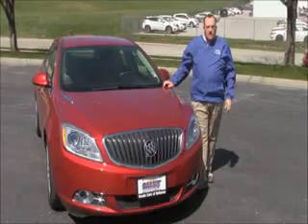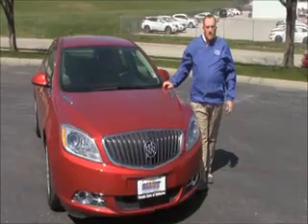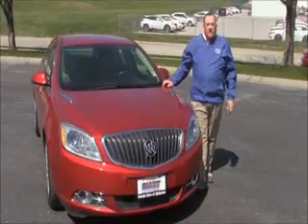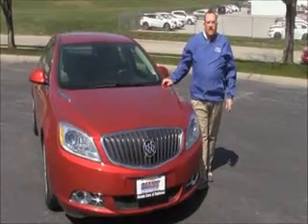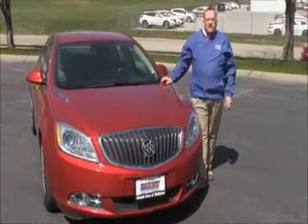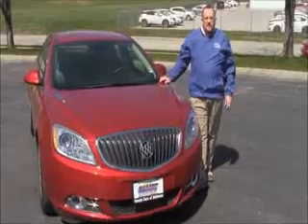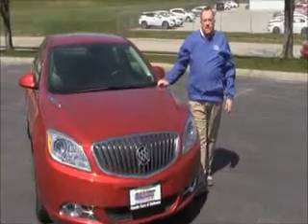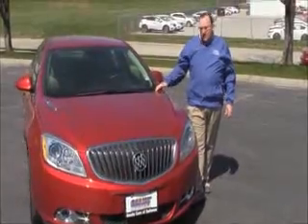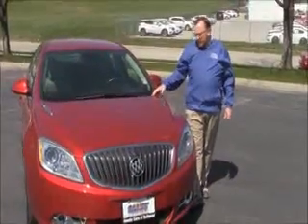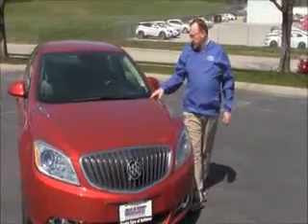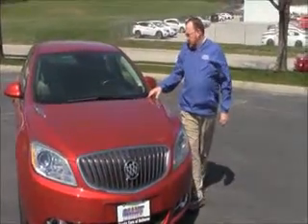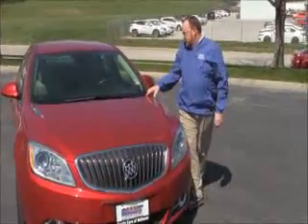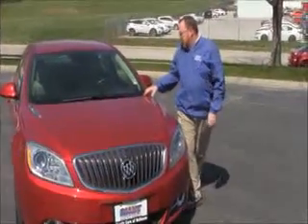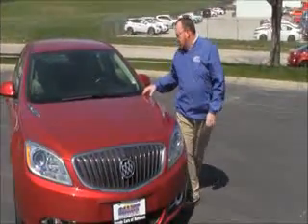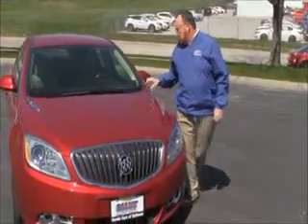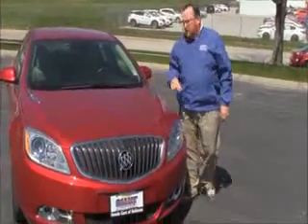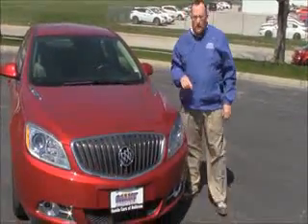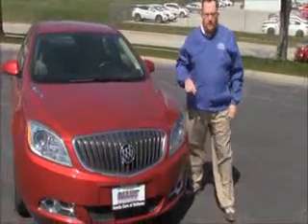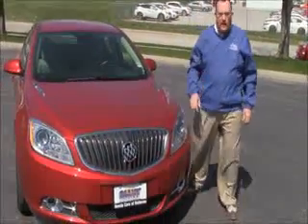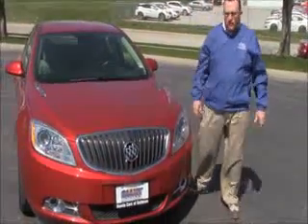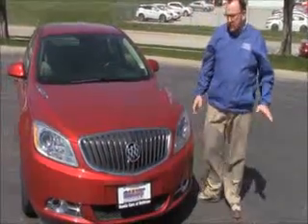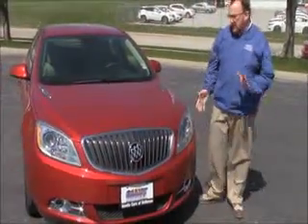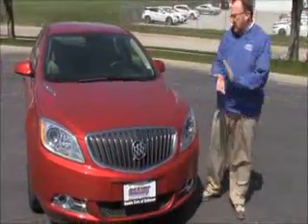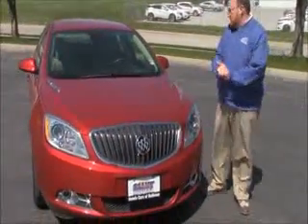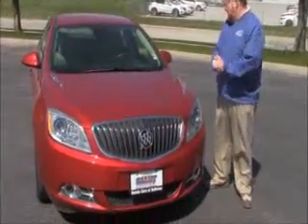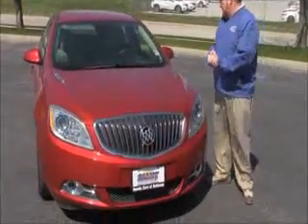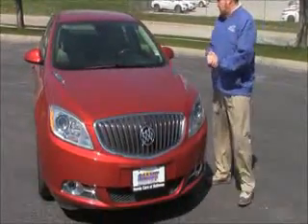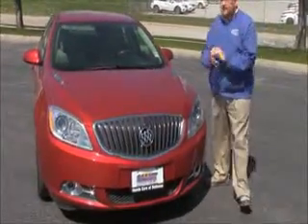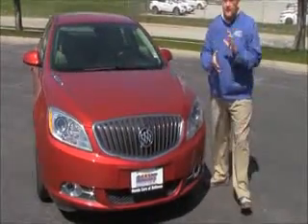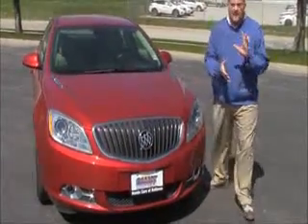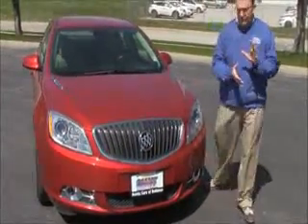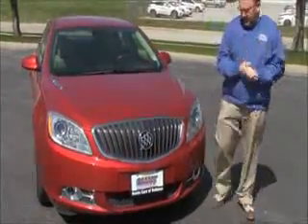Brian Kelly here for the Honda Giant, here to show you this 2012 Buick Verano. Just came in on trade. It has 25,000 miles.